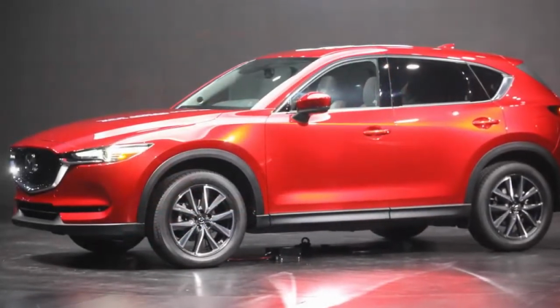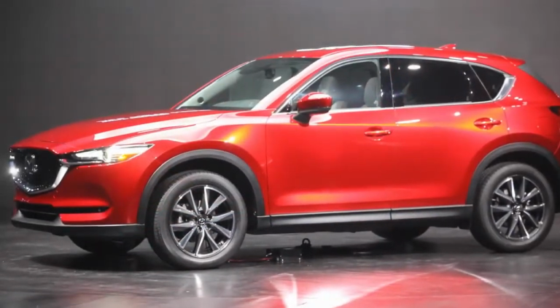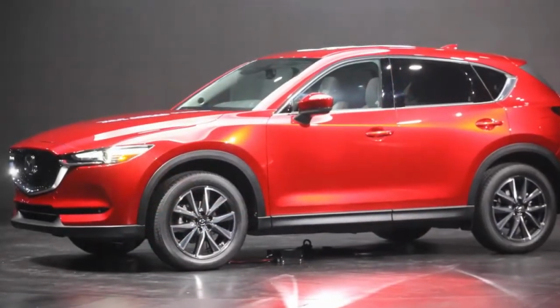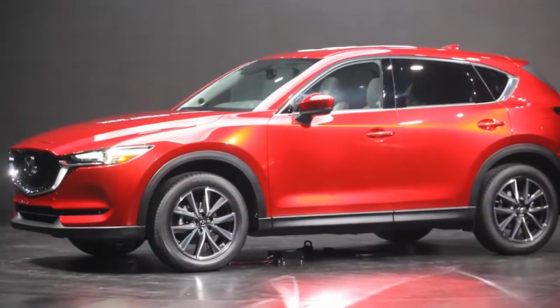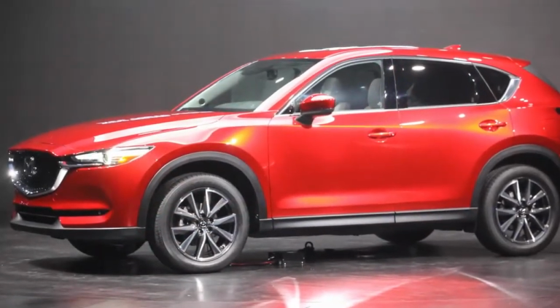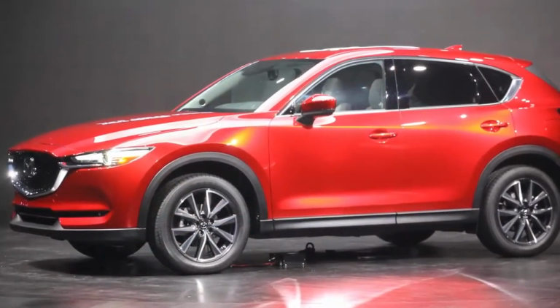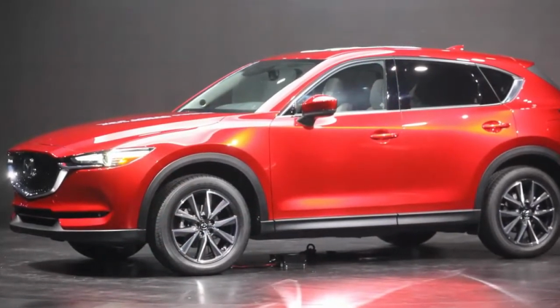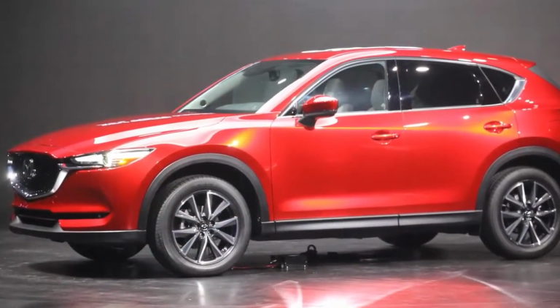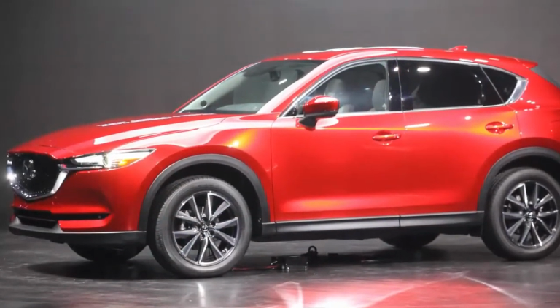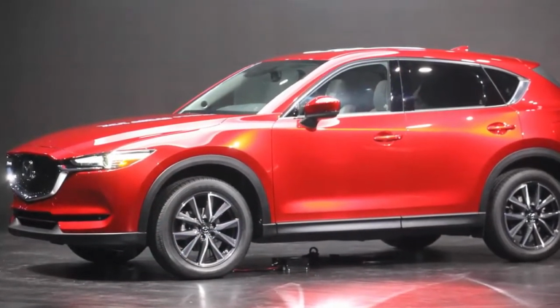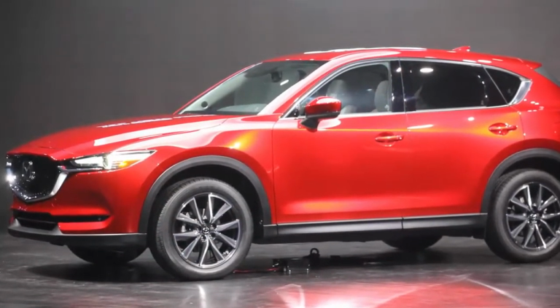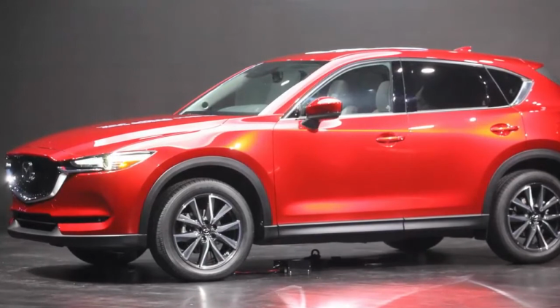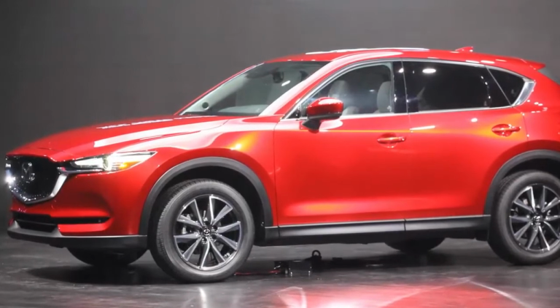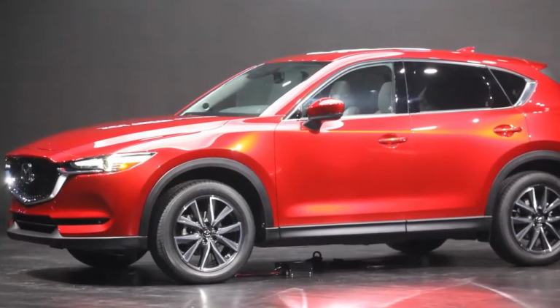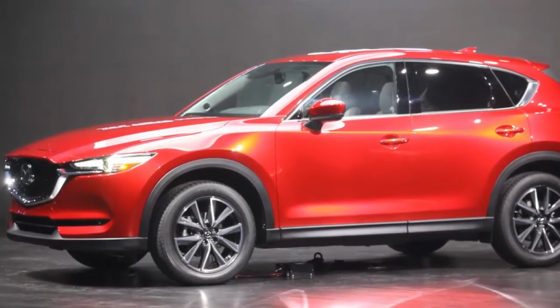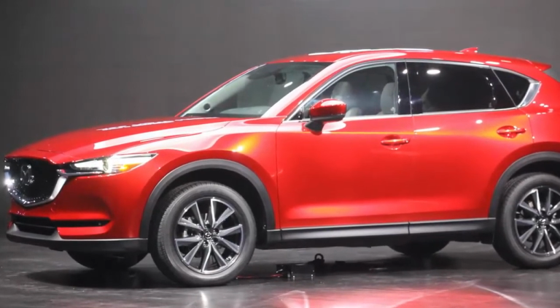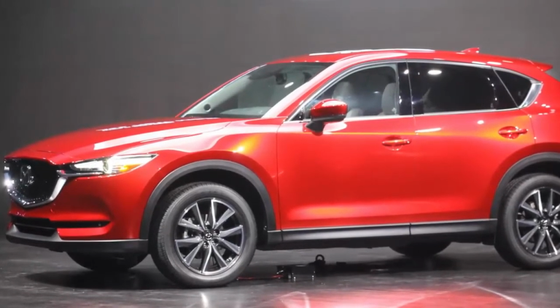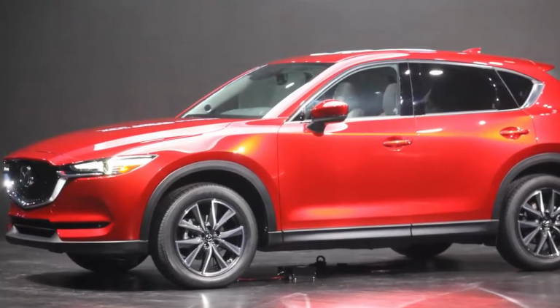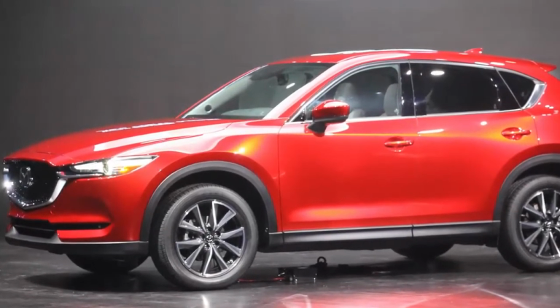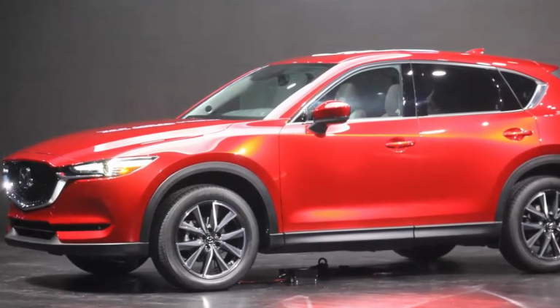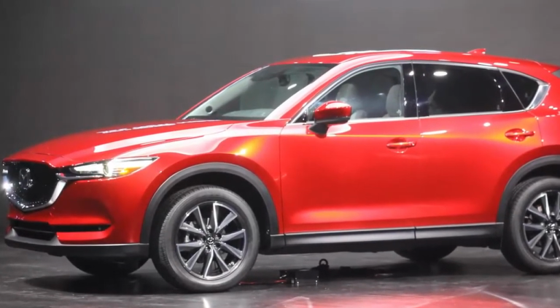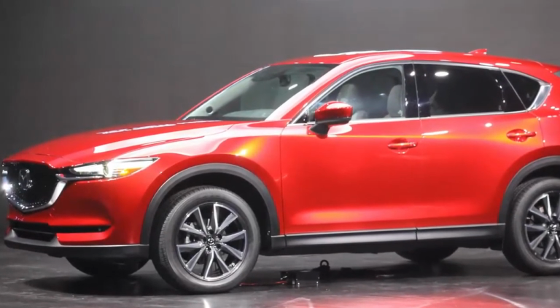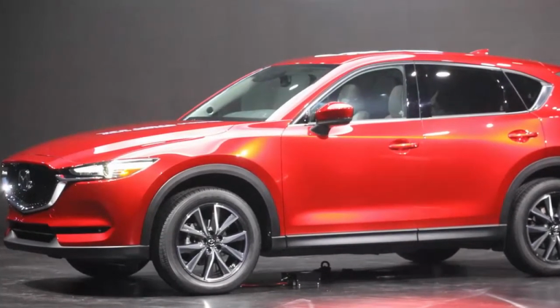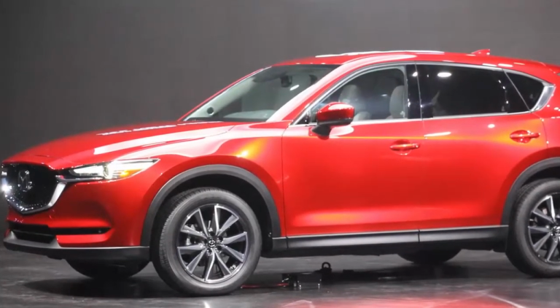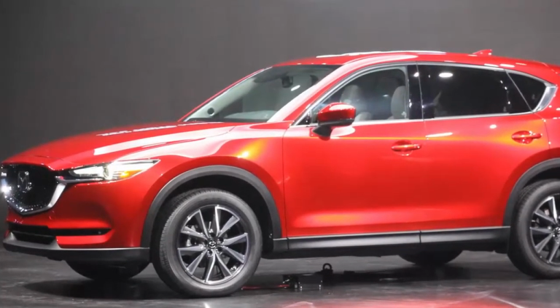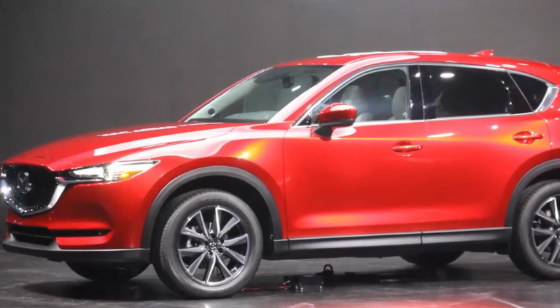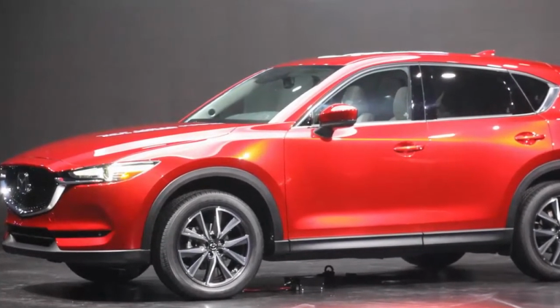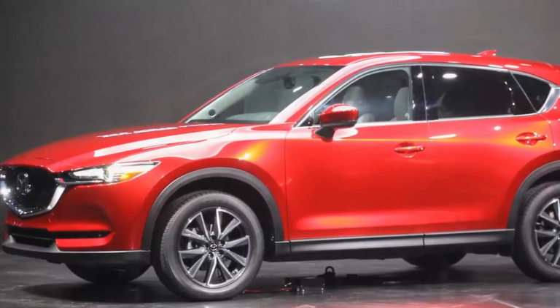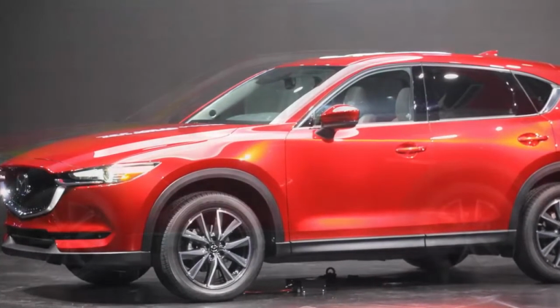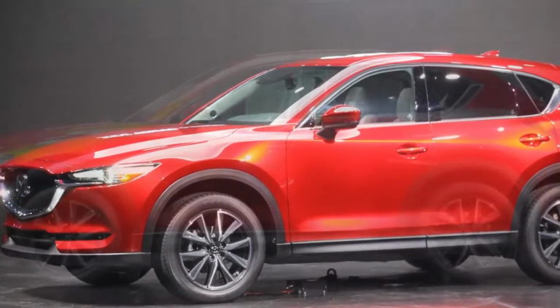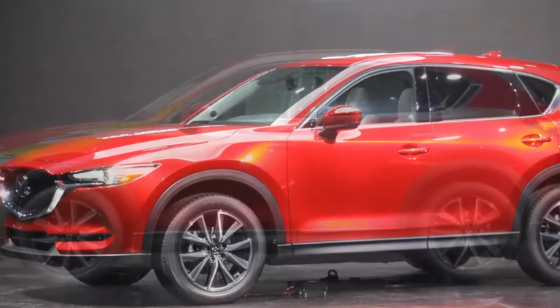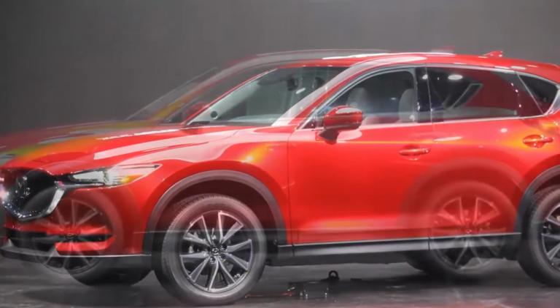Riding on an updated version of the same platform as before, the CX-5 sees the biggest changes in its exterior and interior styling.